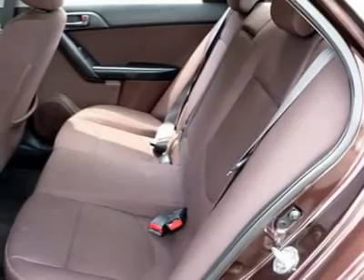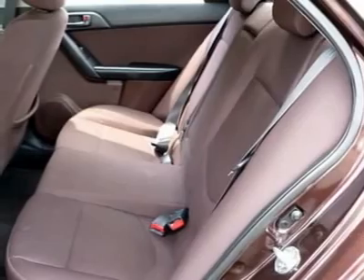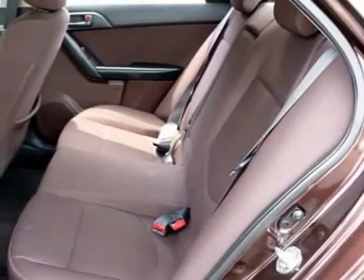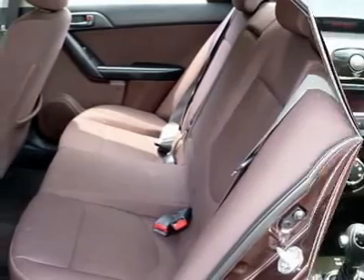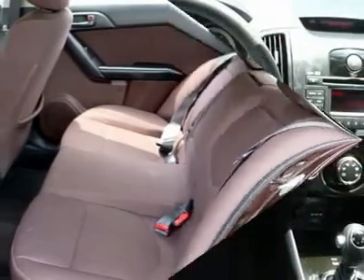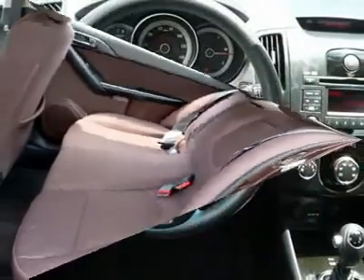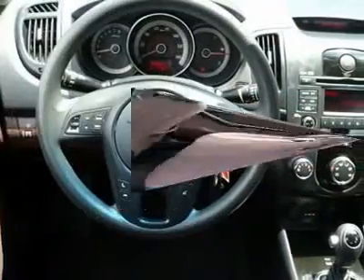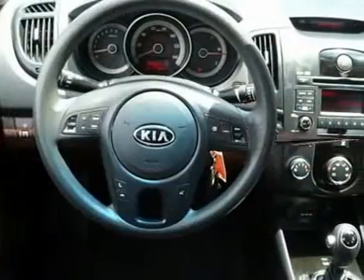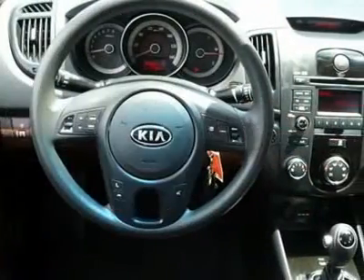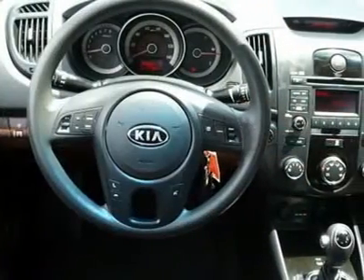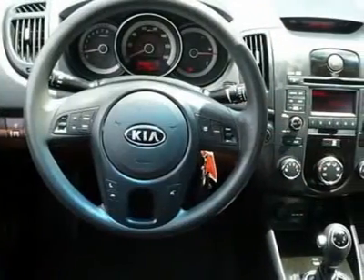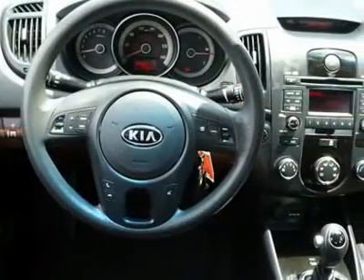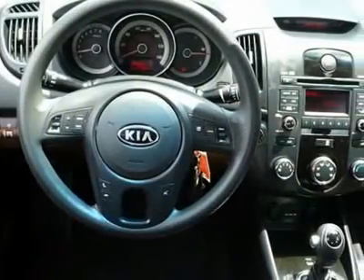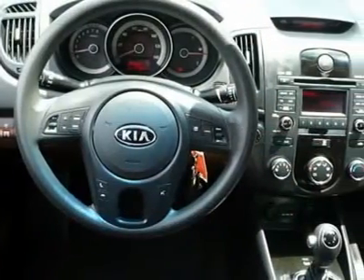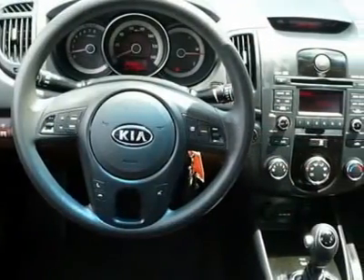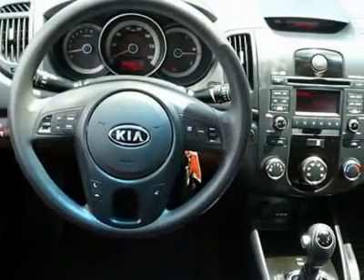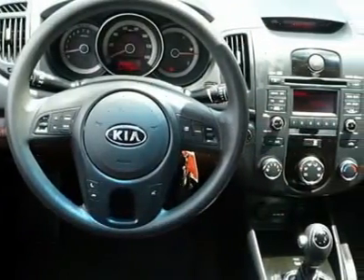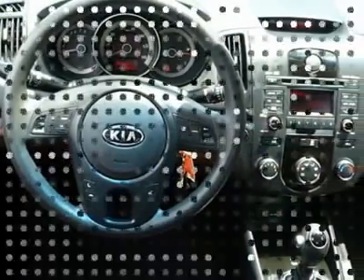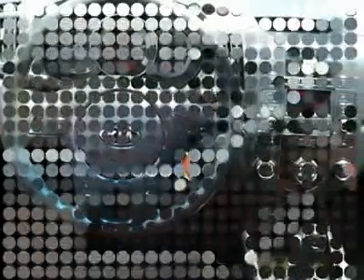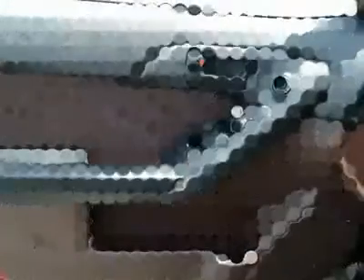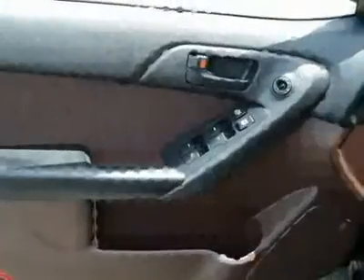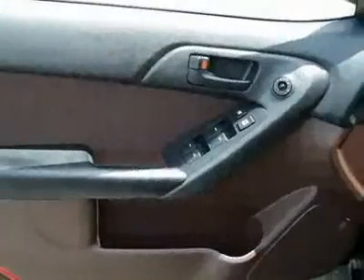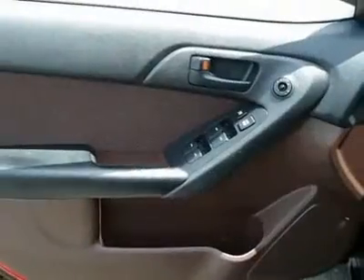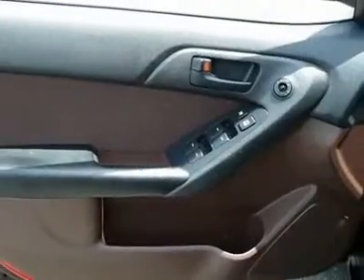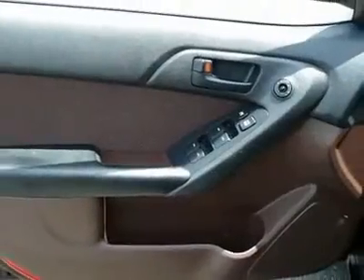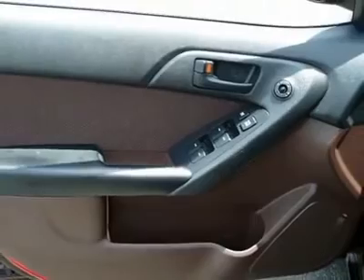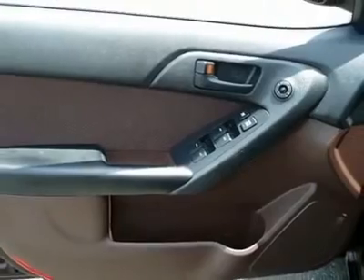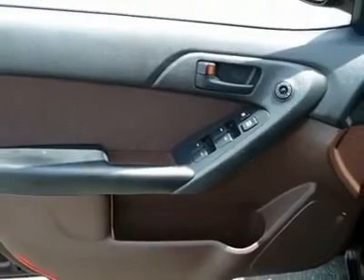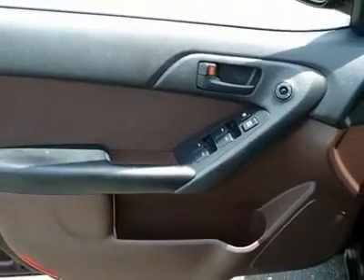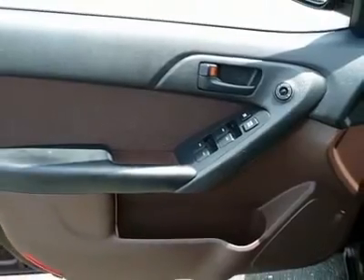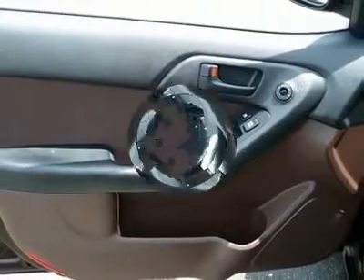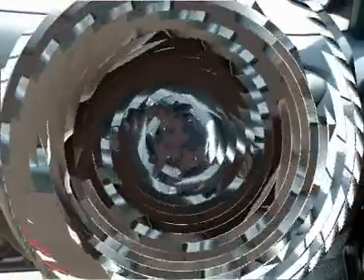Air conditioning, power steering, adjustable steering wheel, cruise control, floor mats, and keyless entry.